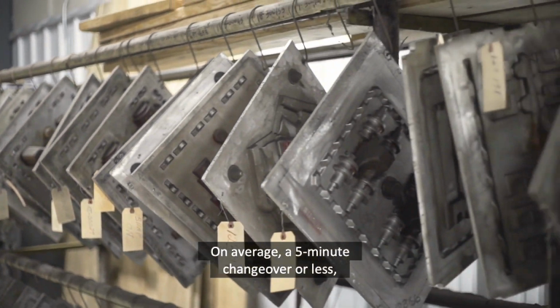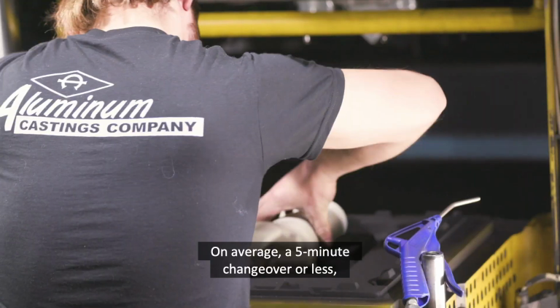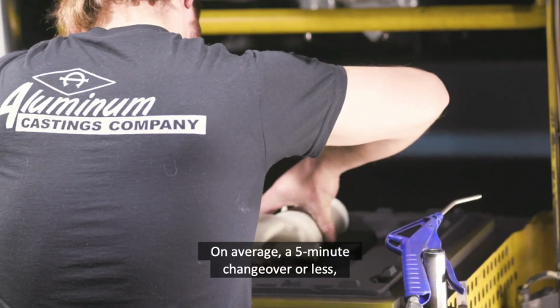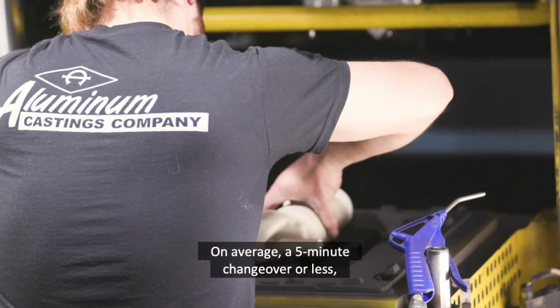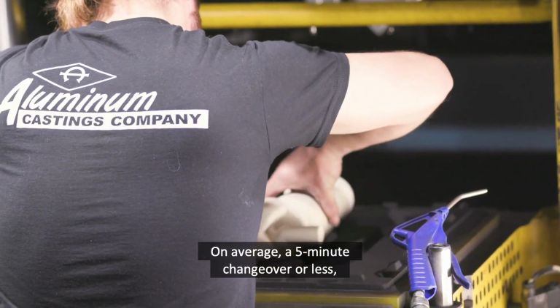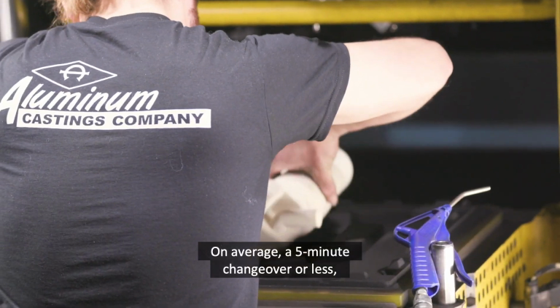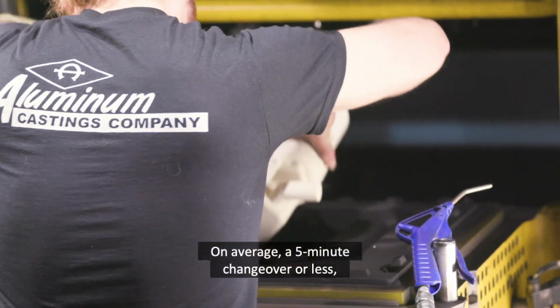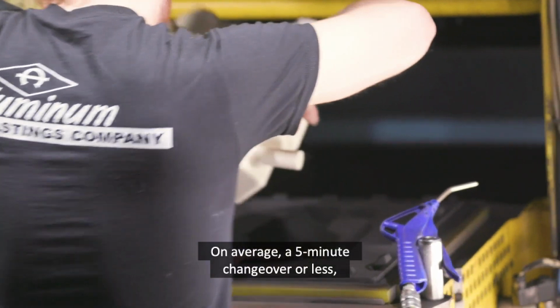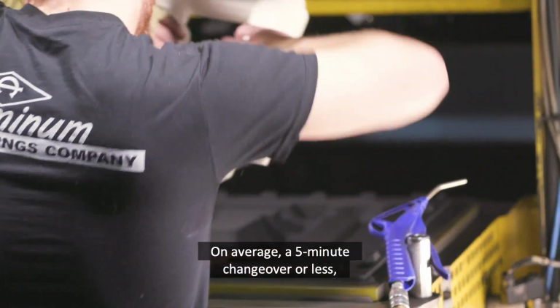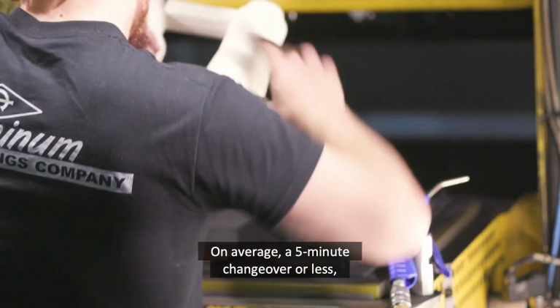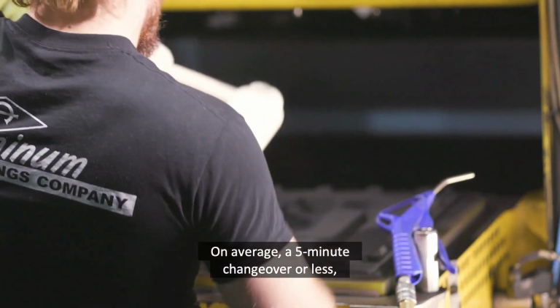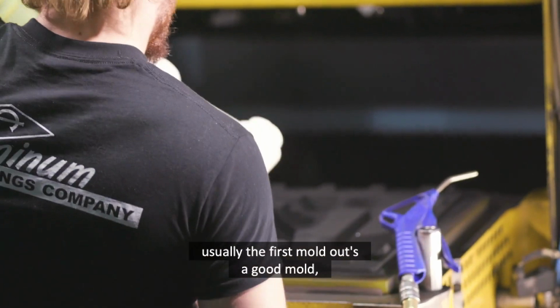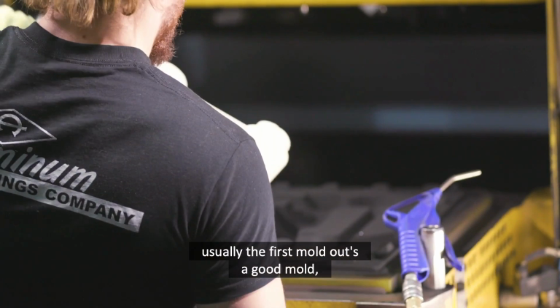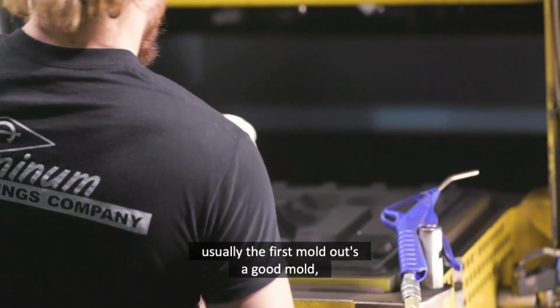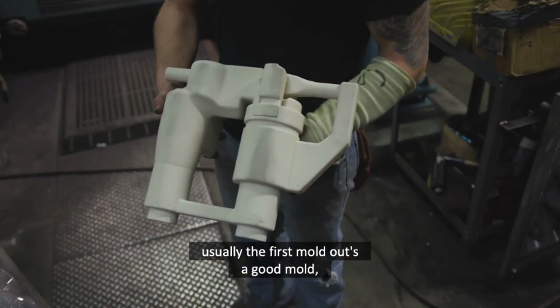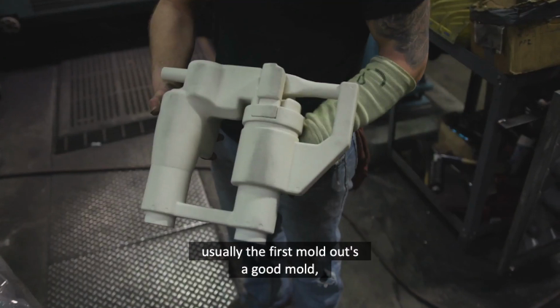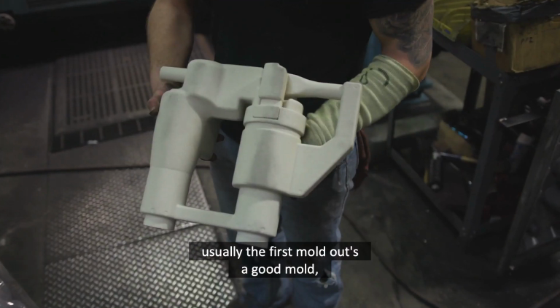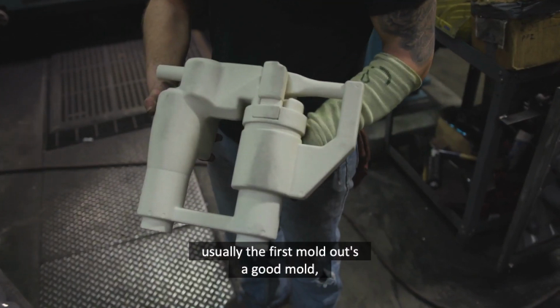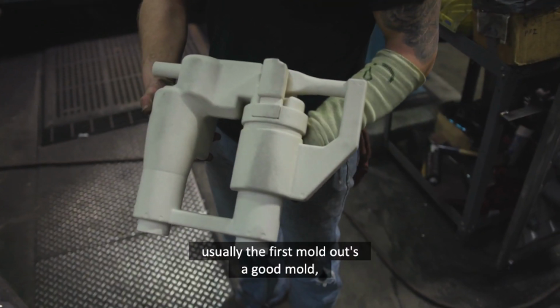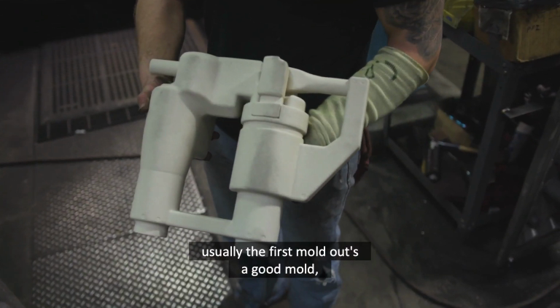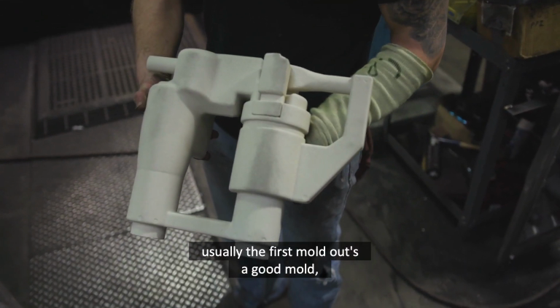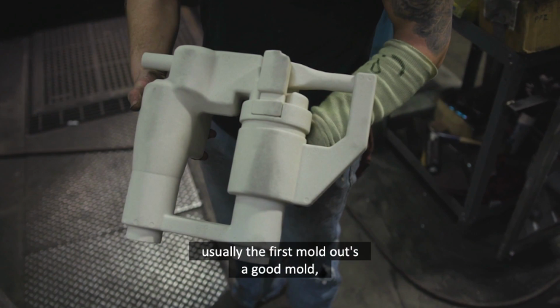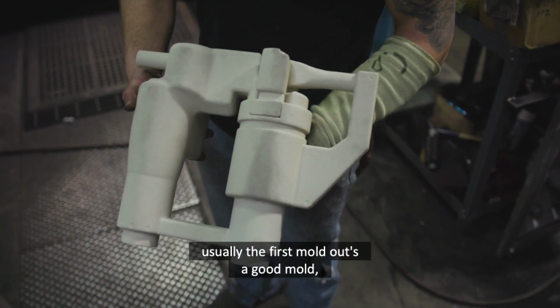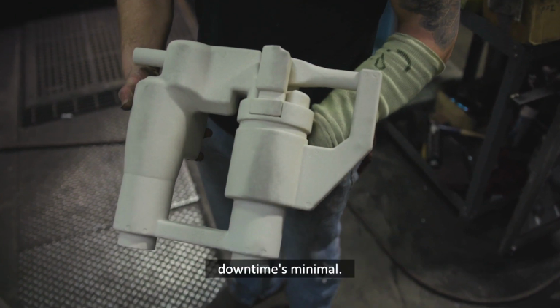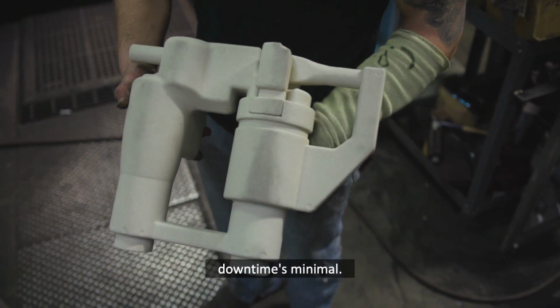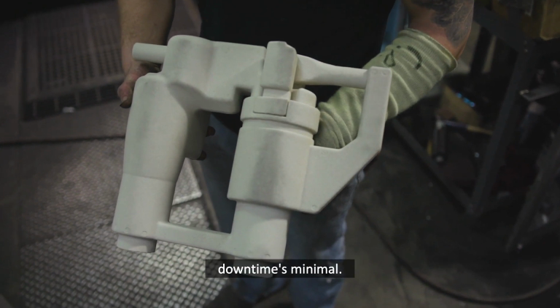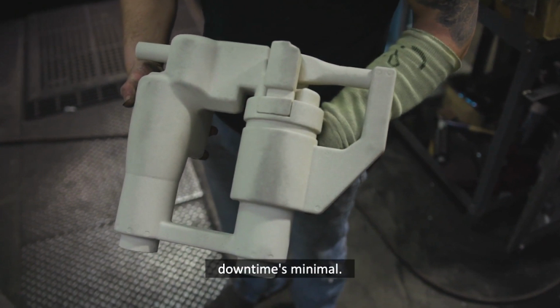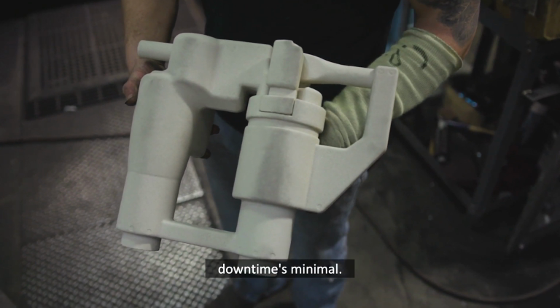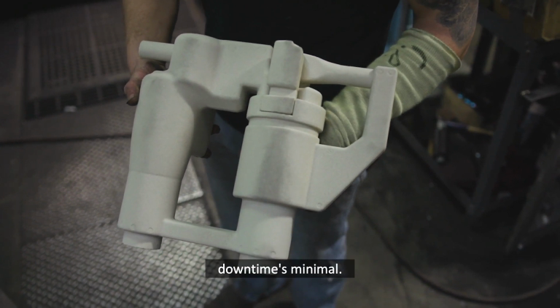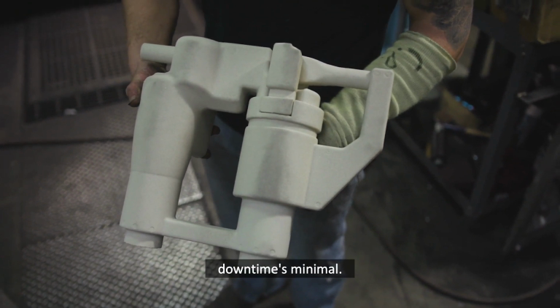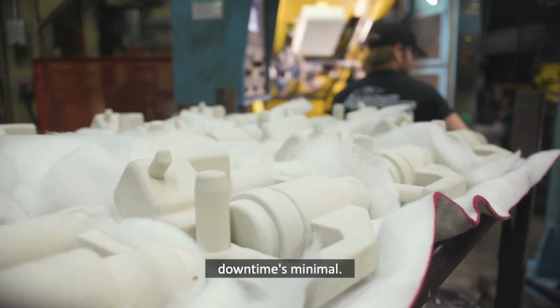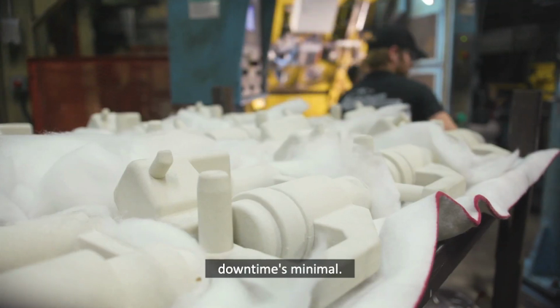On average, a five-minute changeover or less. Usually the first mold out is a good mold. Downtime's minimal.